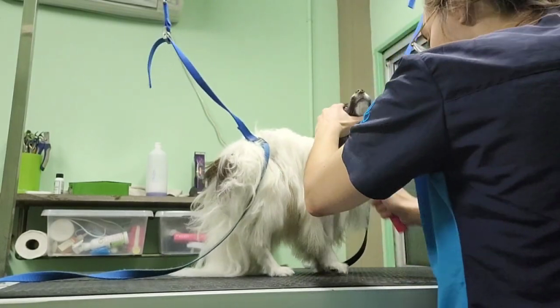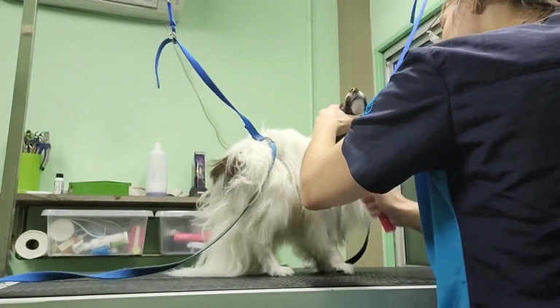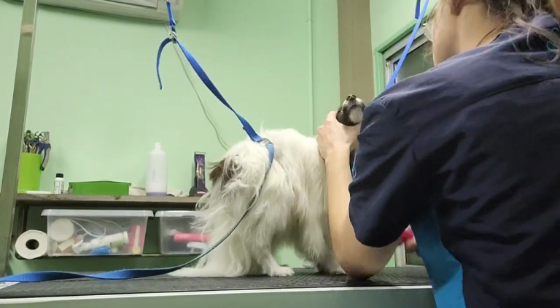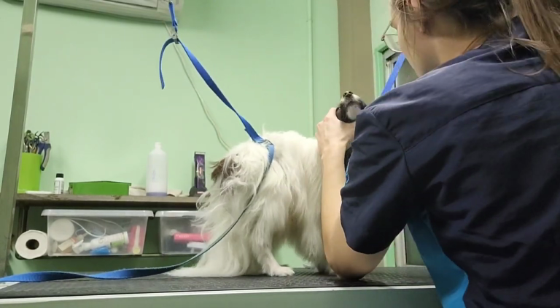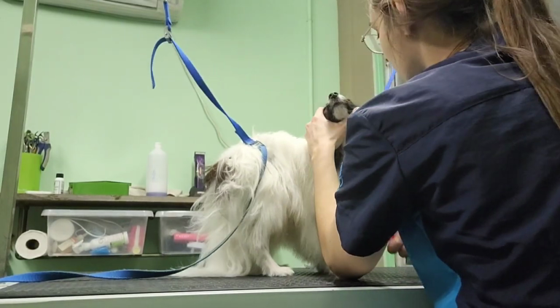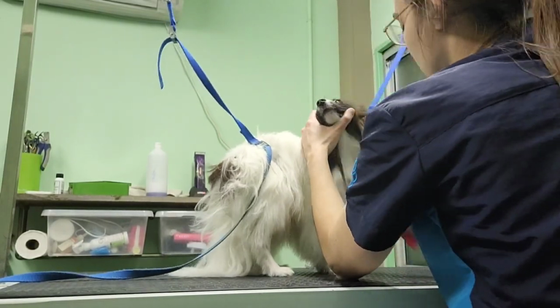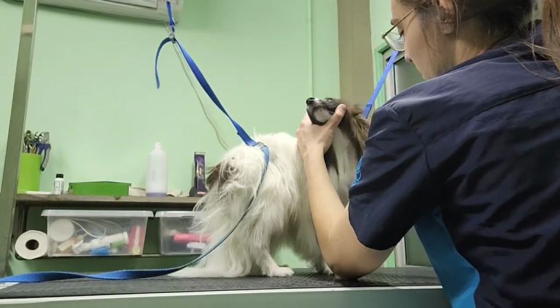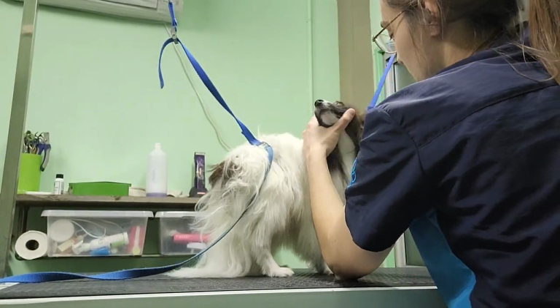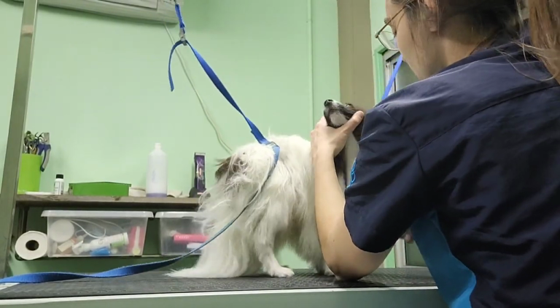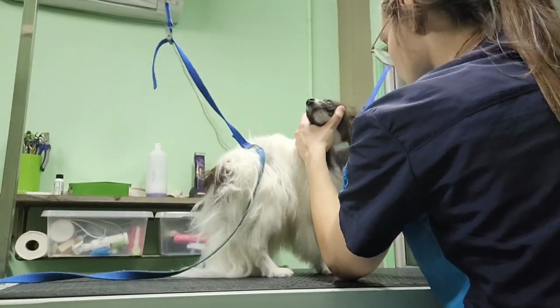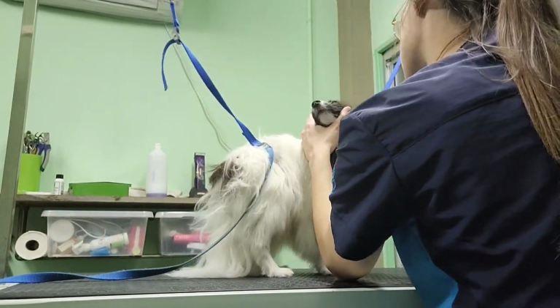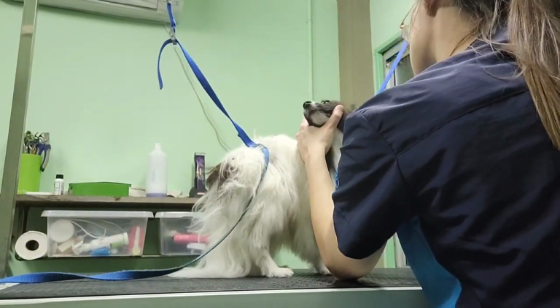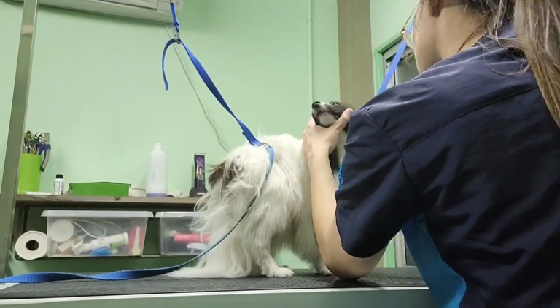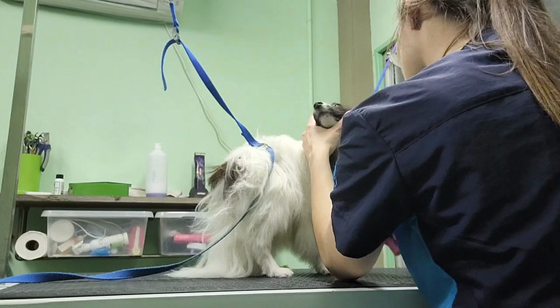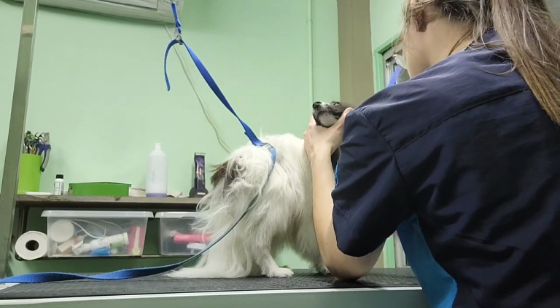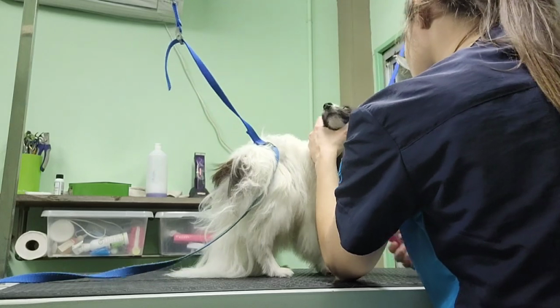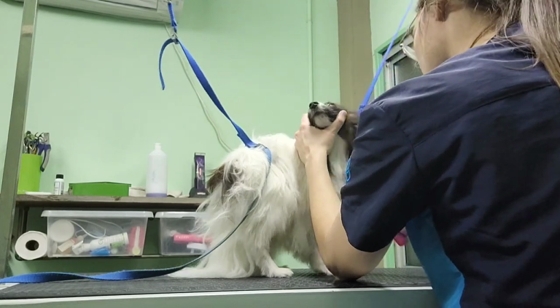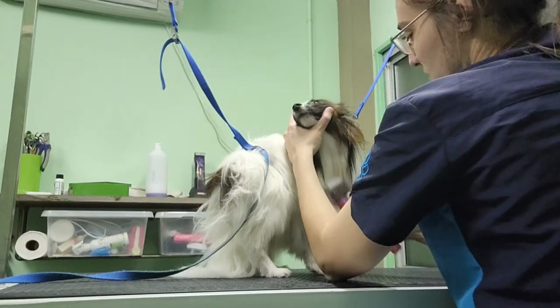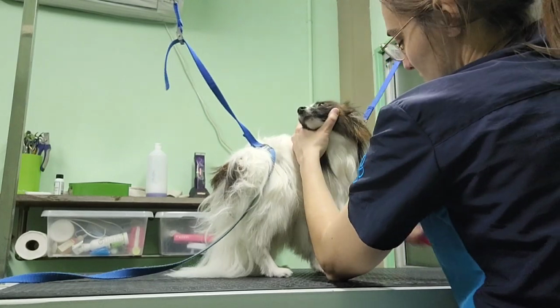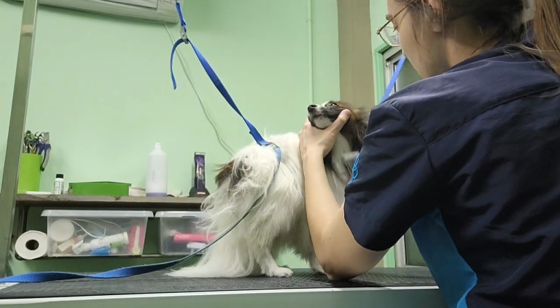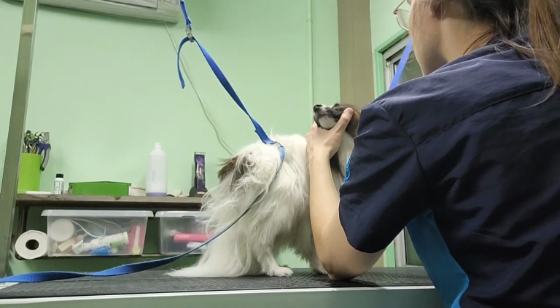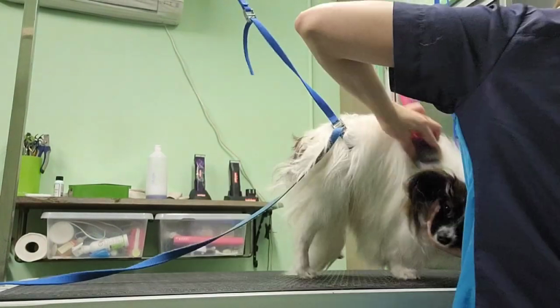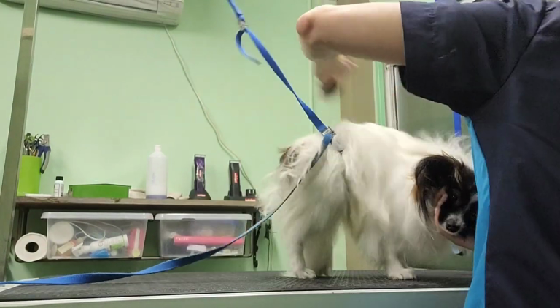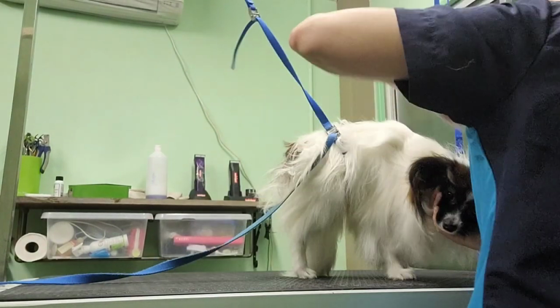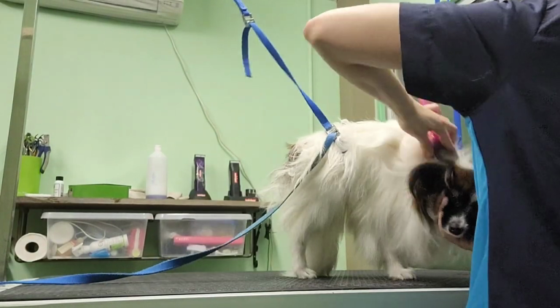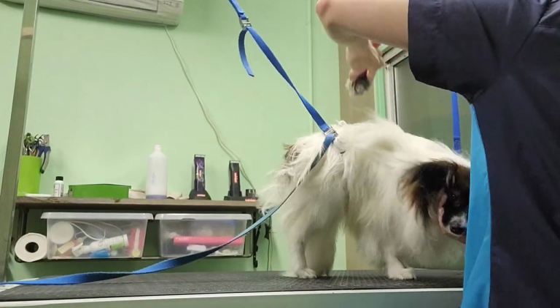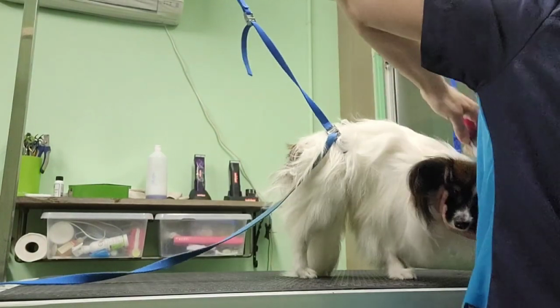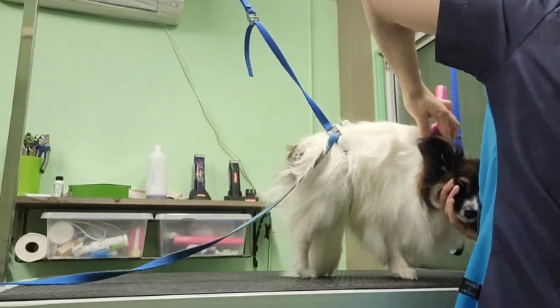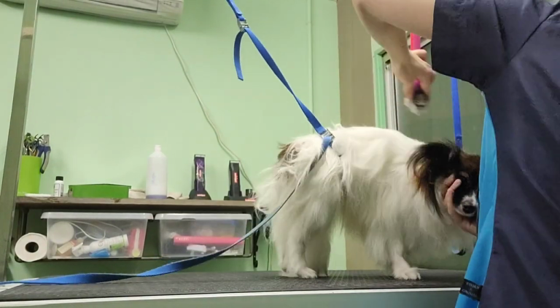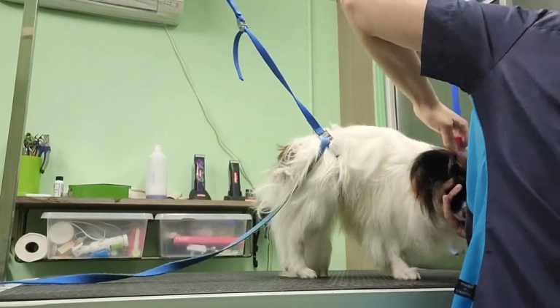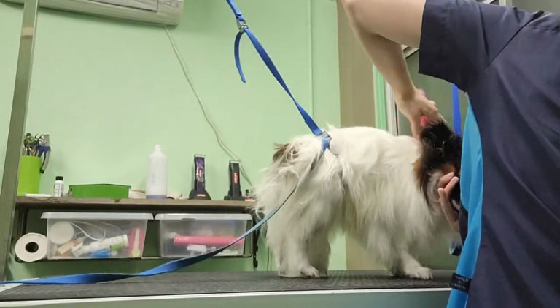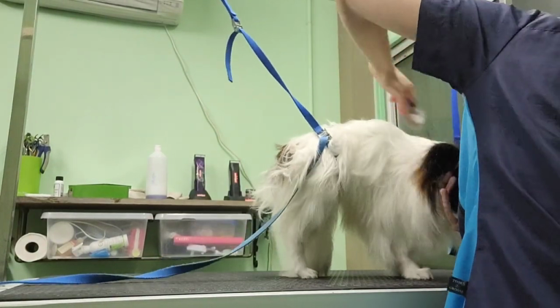When you brush your papillon, make sure you cover every corner, because with long fur like this one, it's easy to miss a few spots.